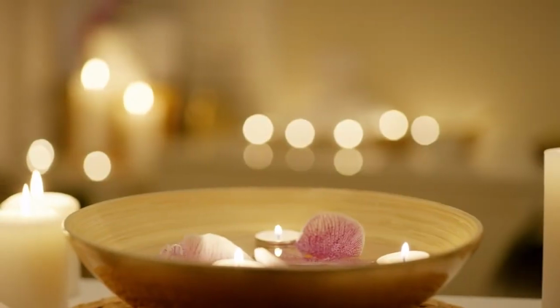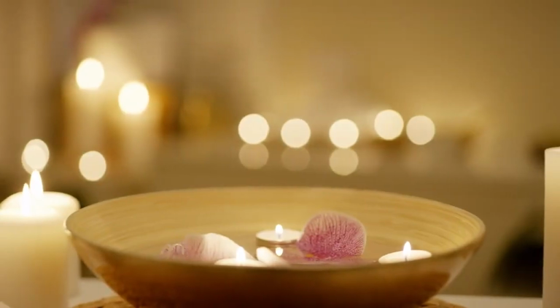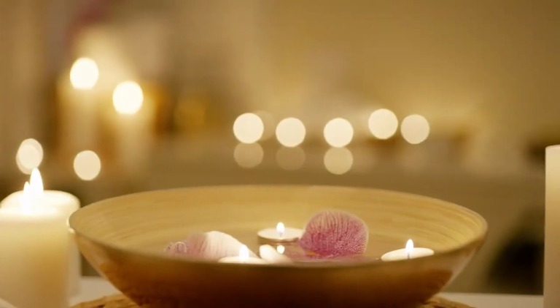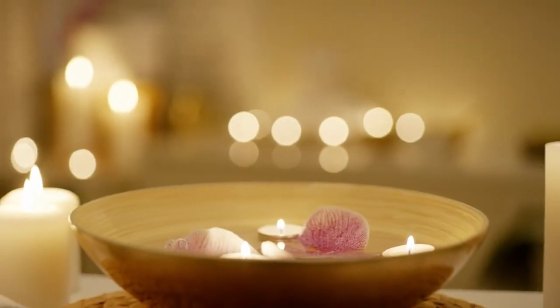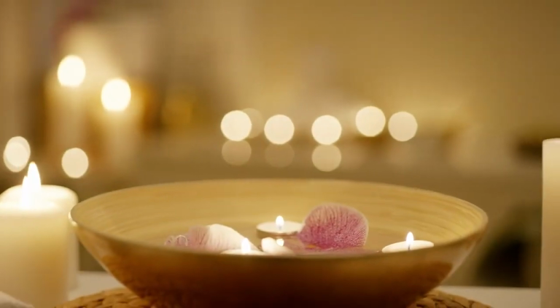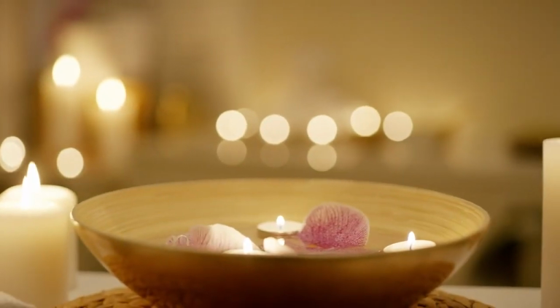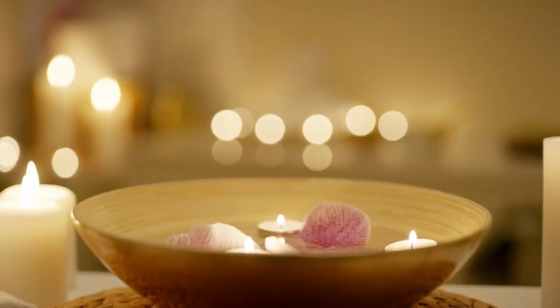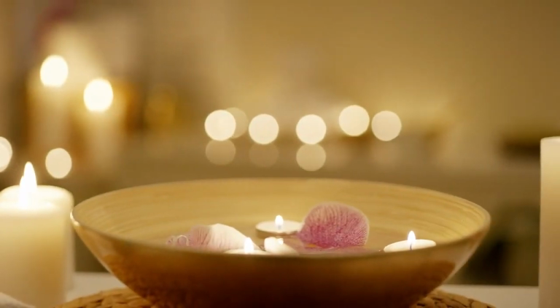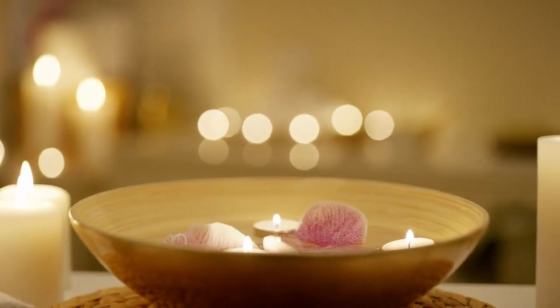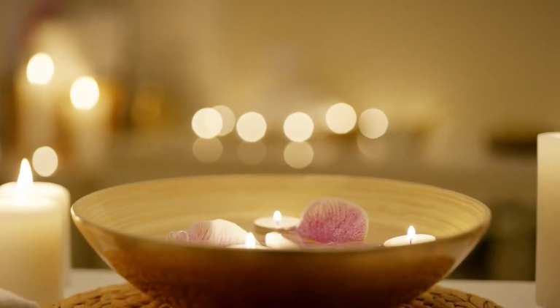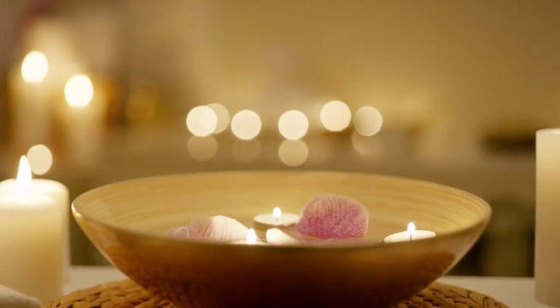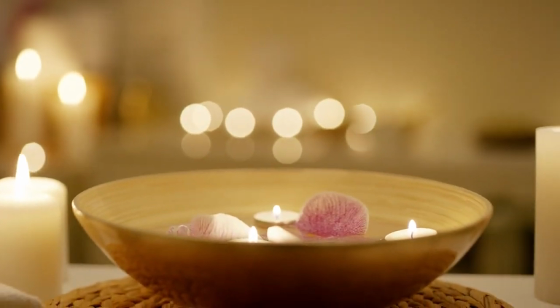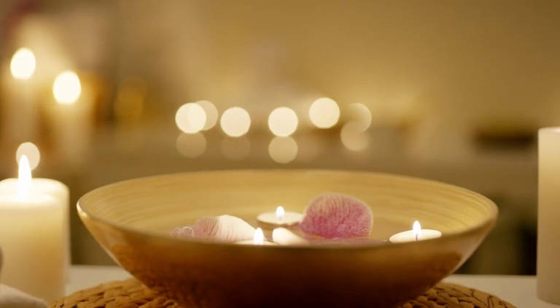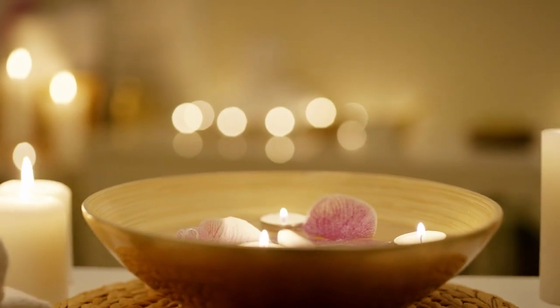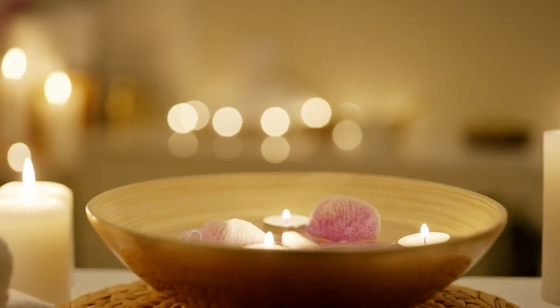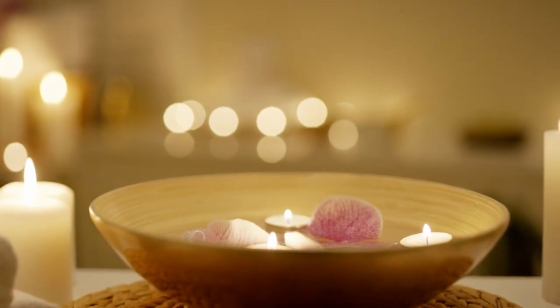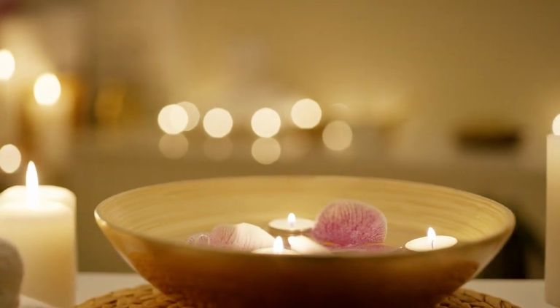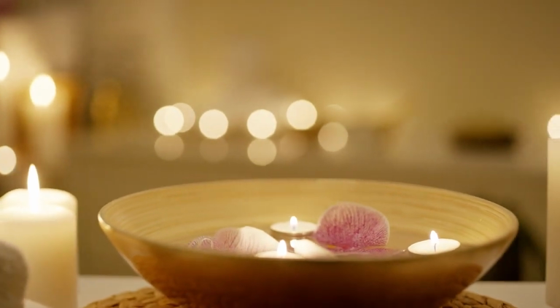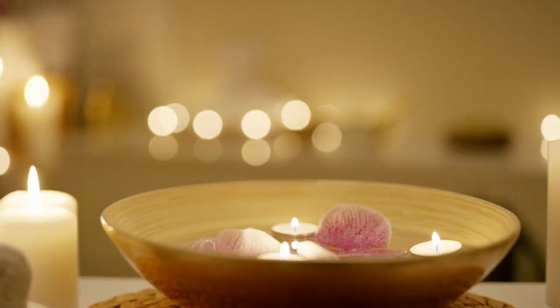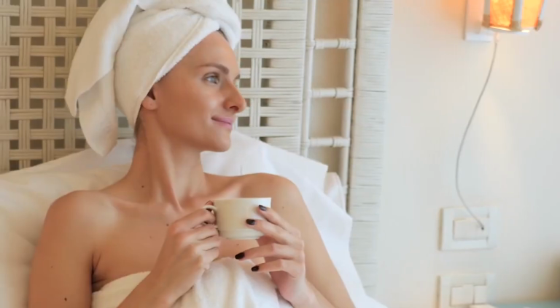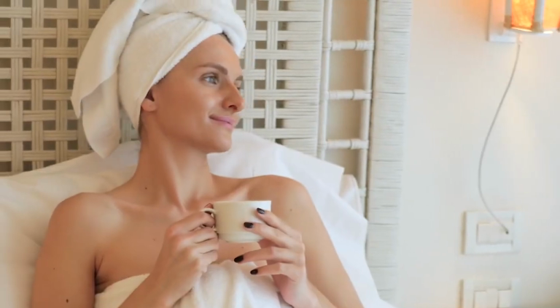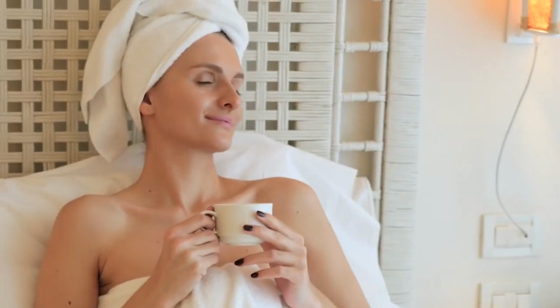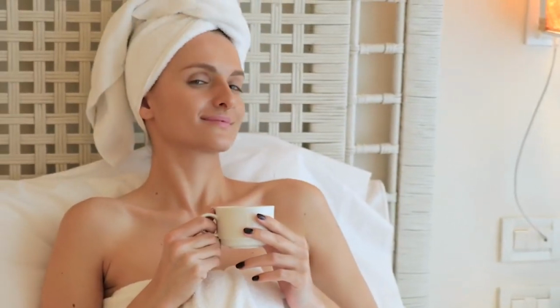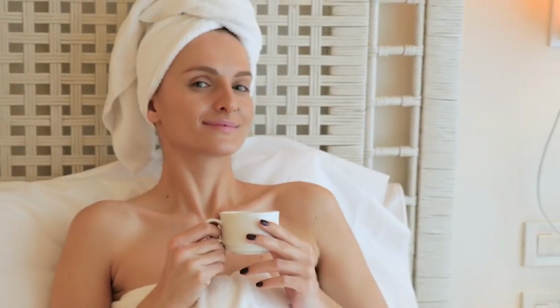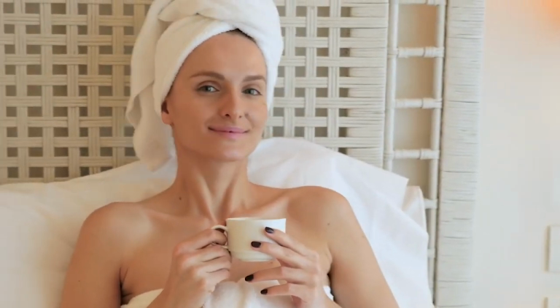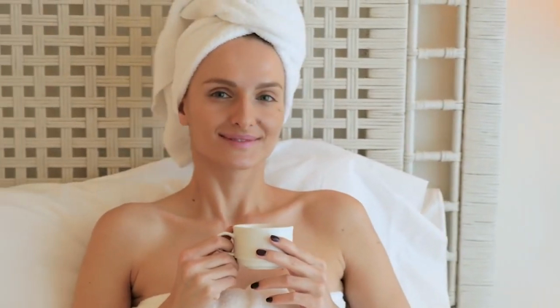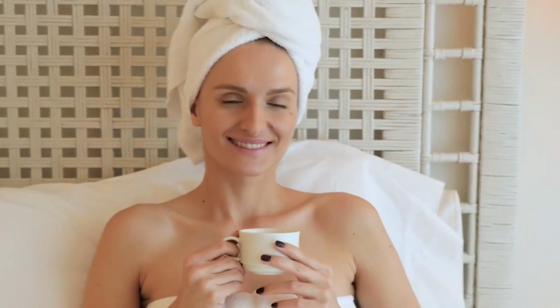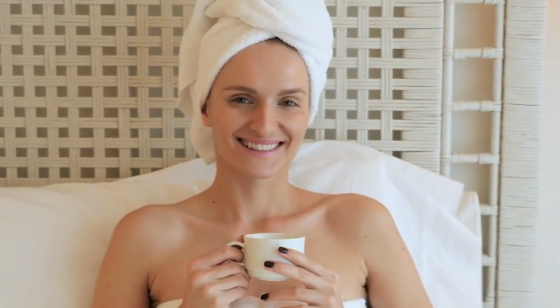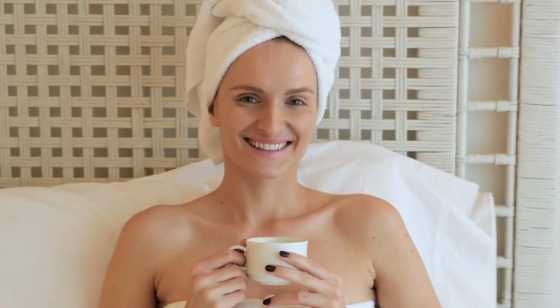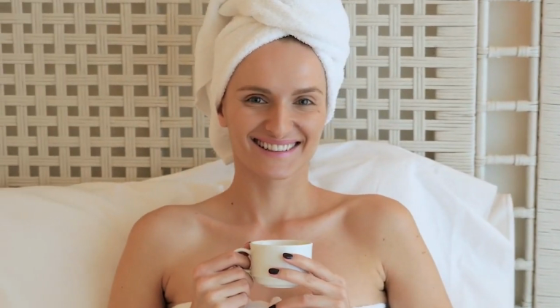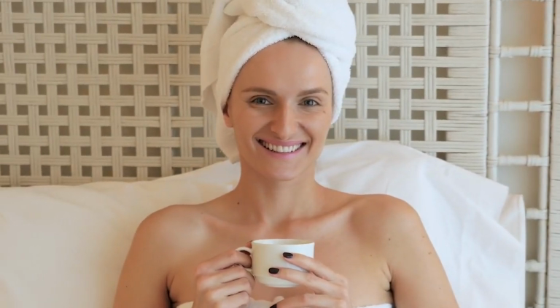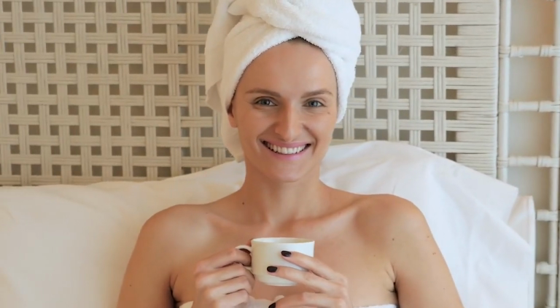HempWorks Botanical Face Mask provides a luxurious spa experience that you can enjoy anytime in the comfort of your own home.